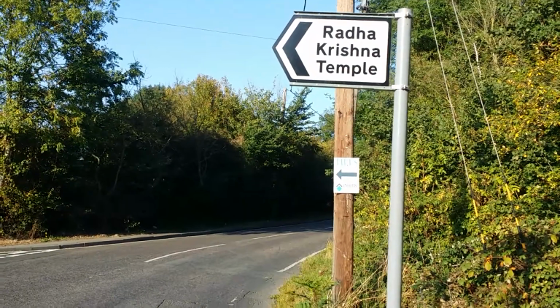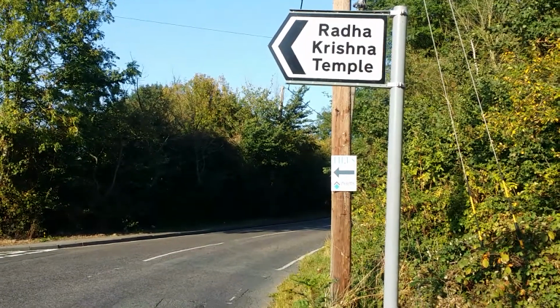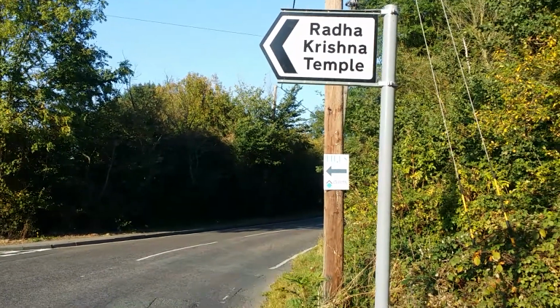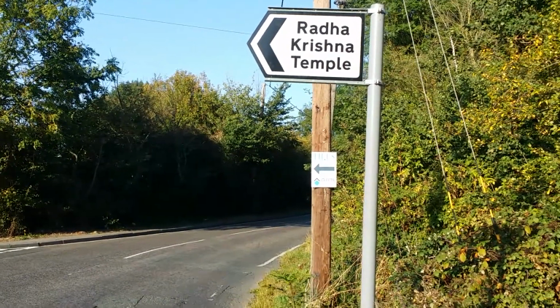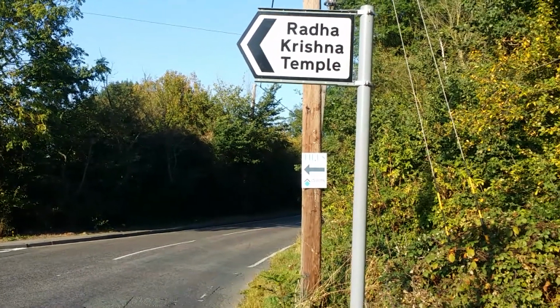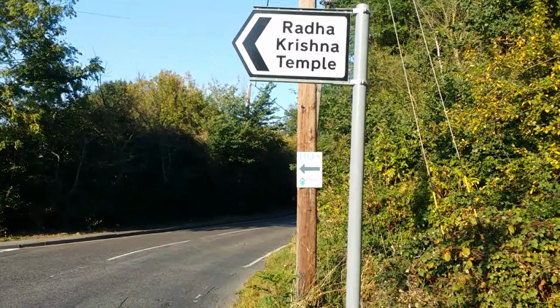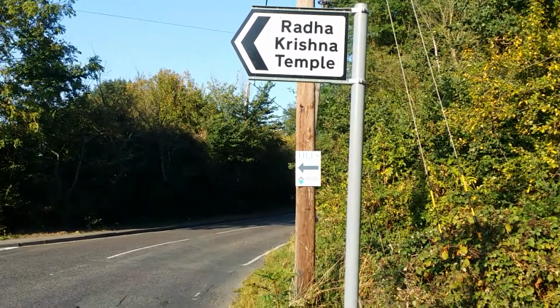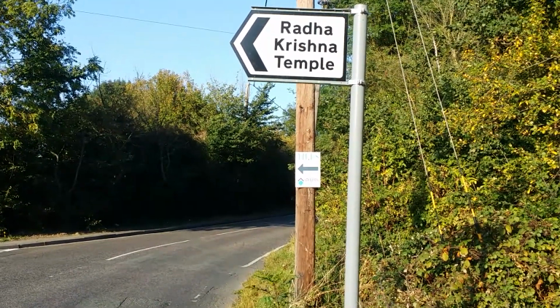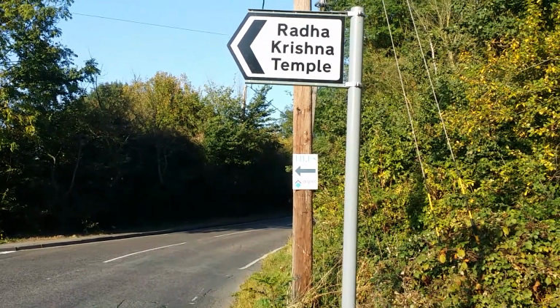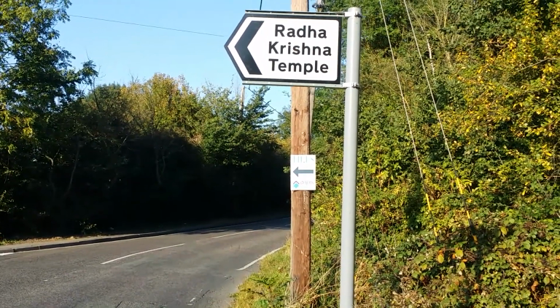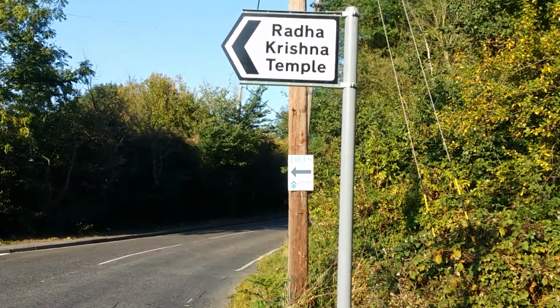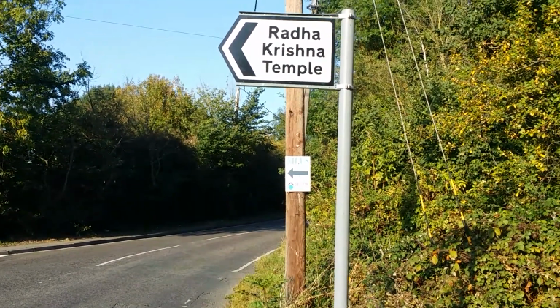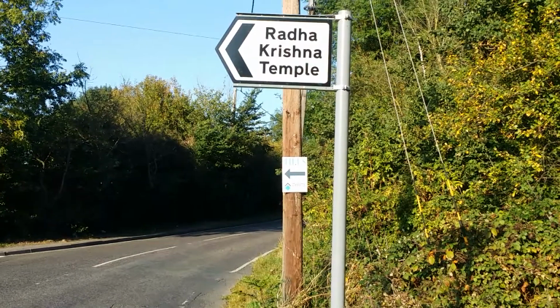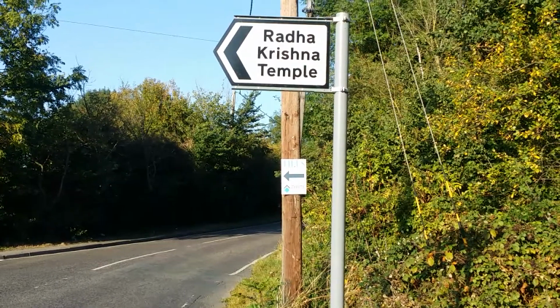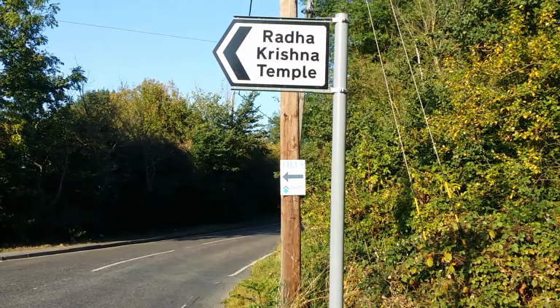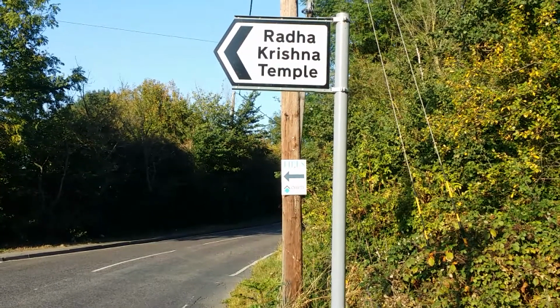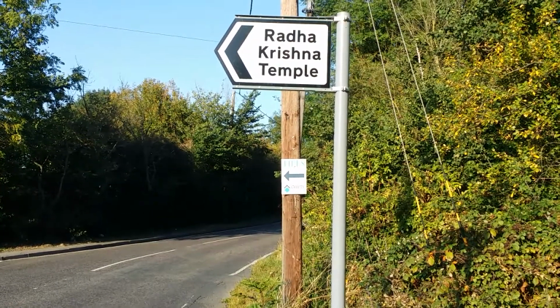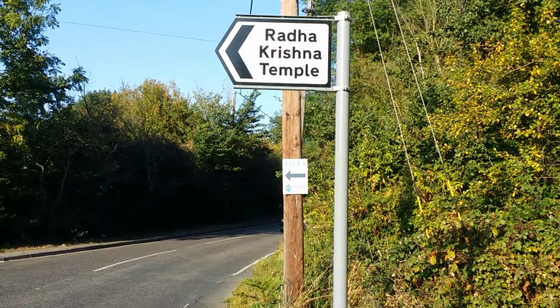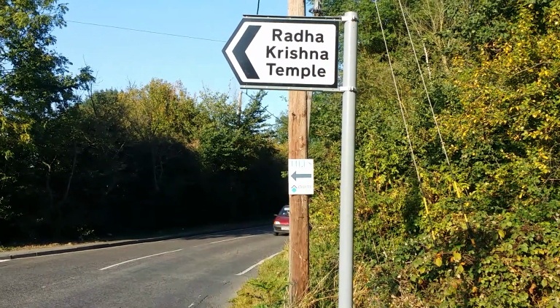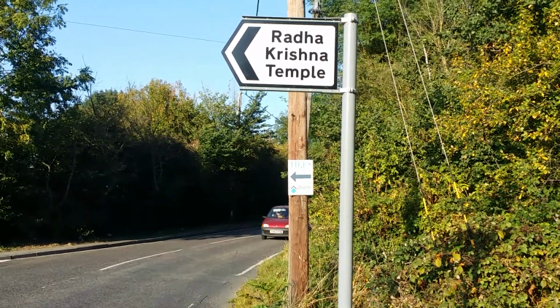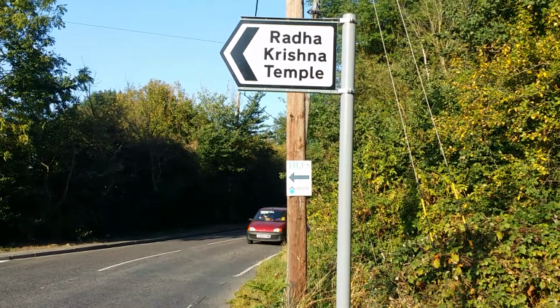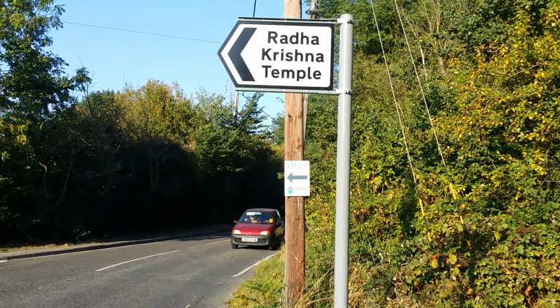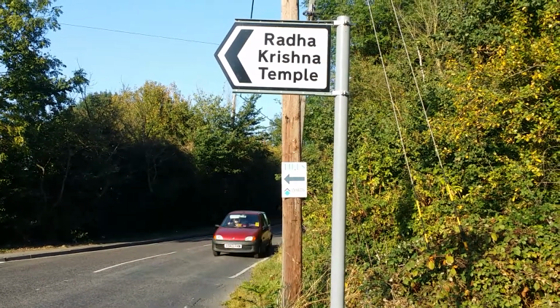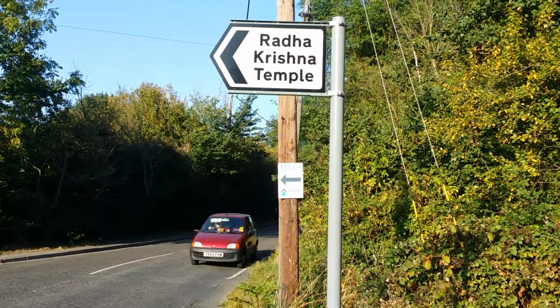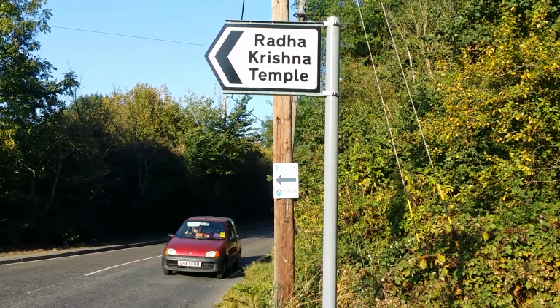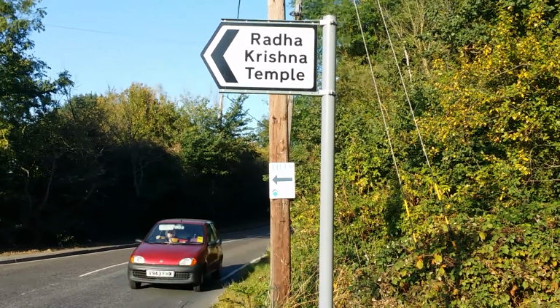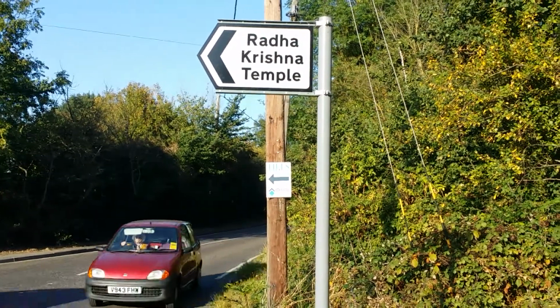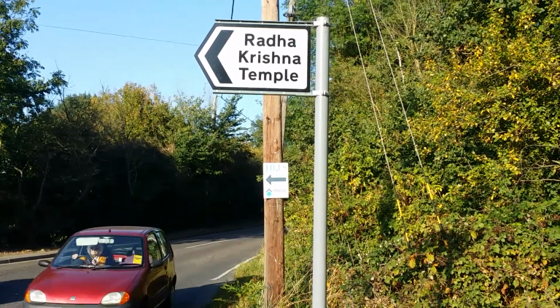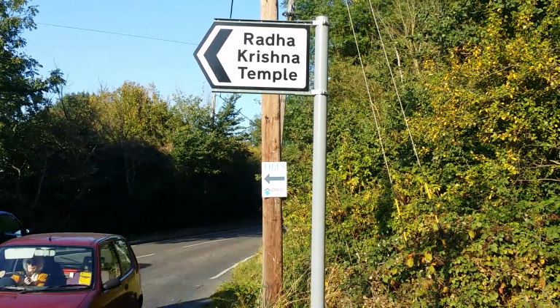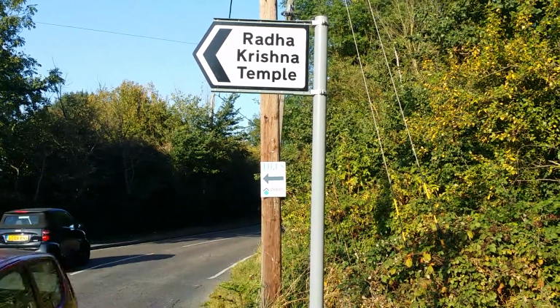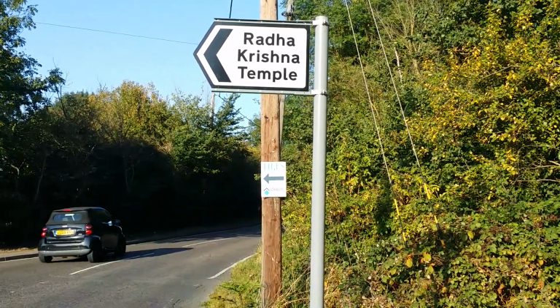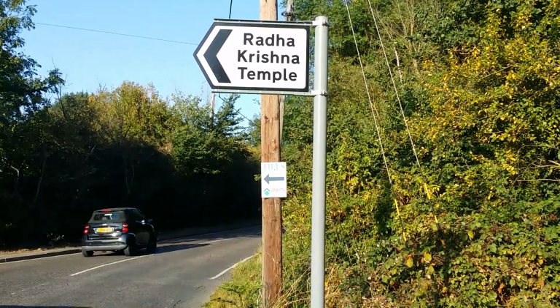It's a slightly unusual sign for the English countryside site — the Radha Krishna temple.